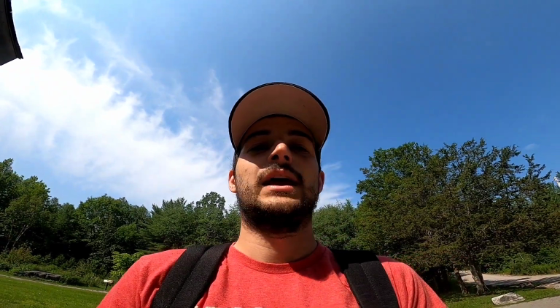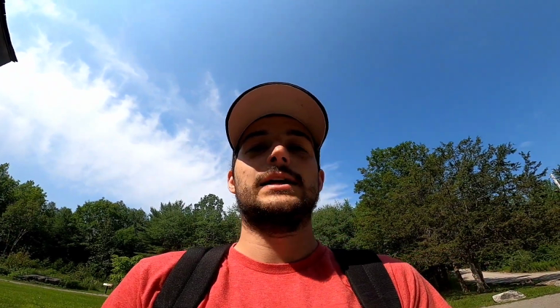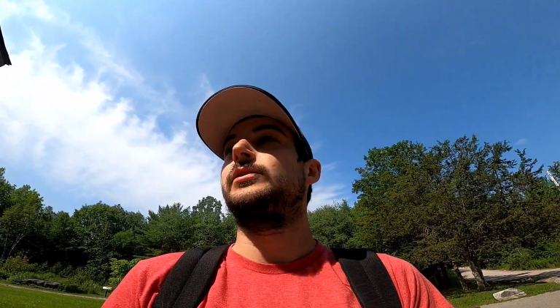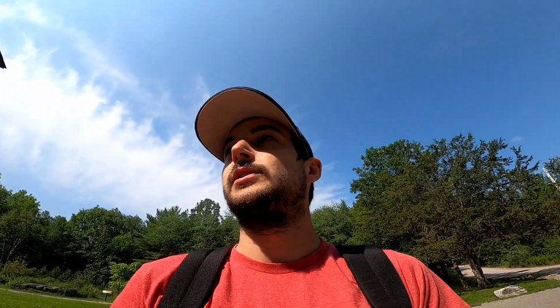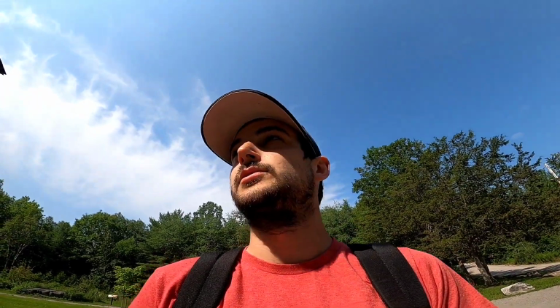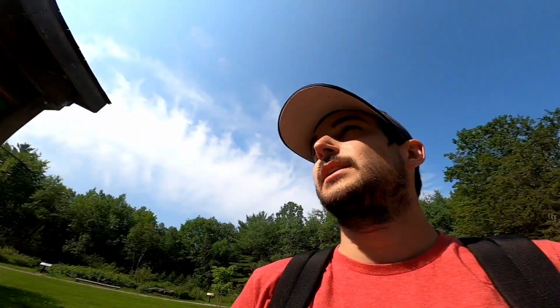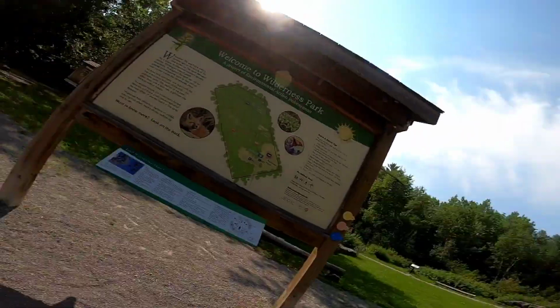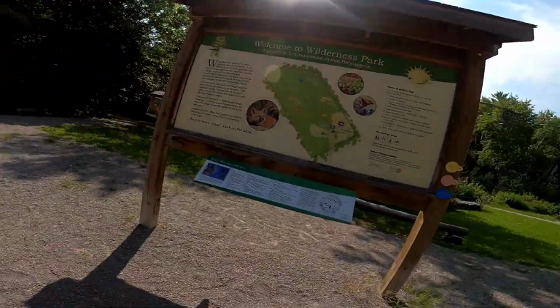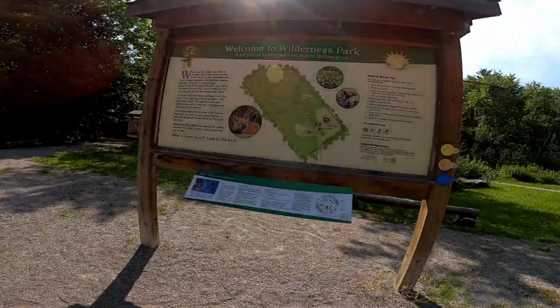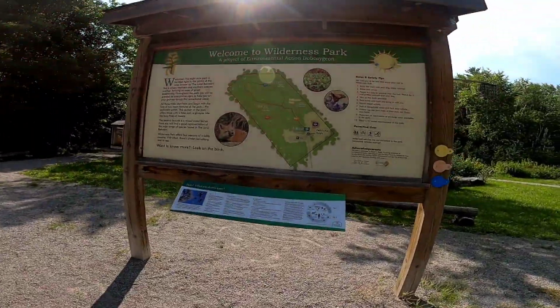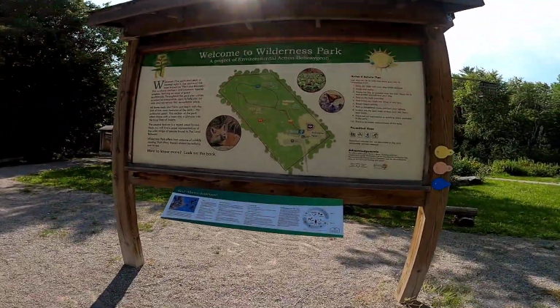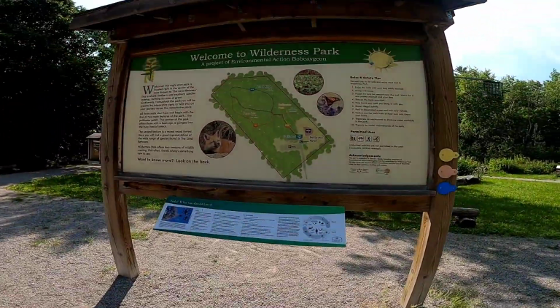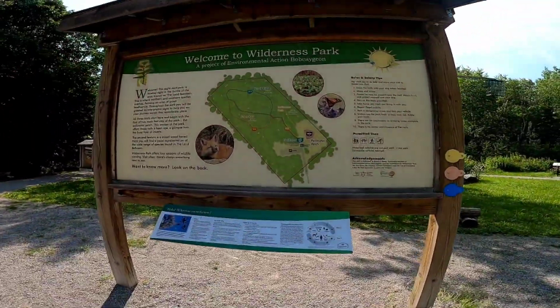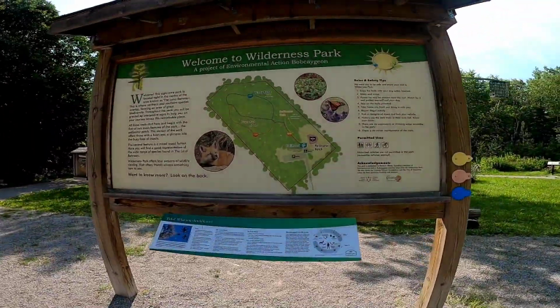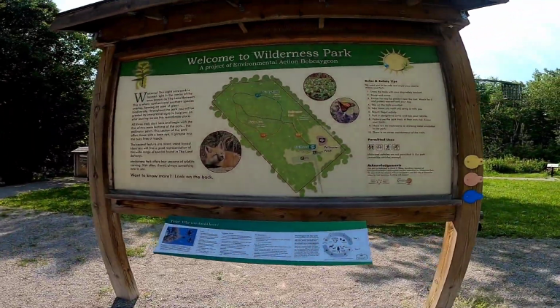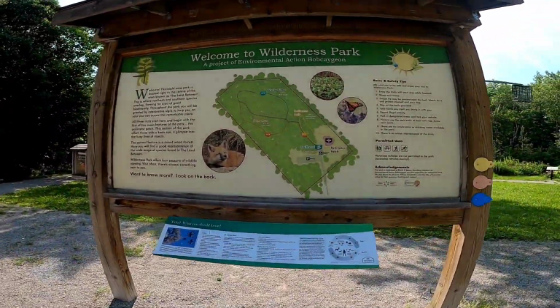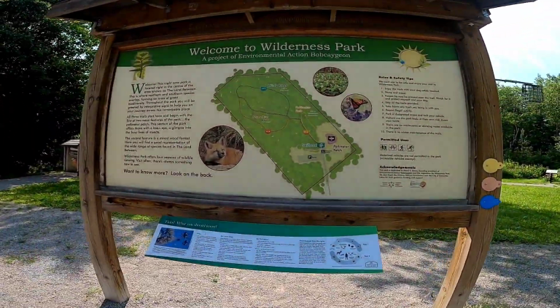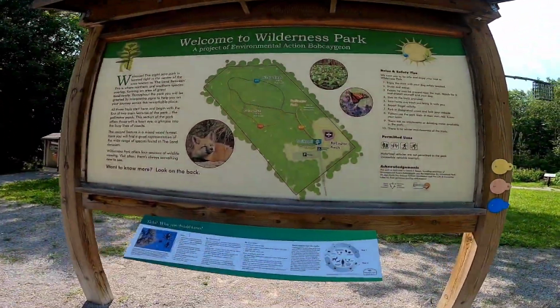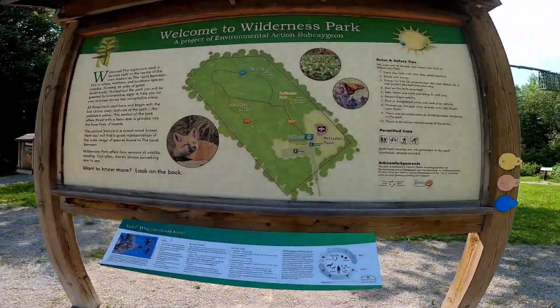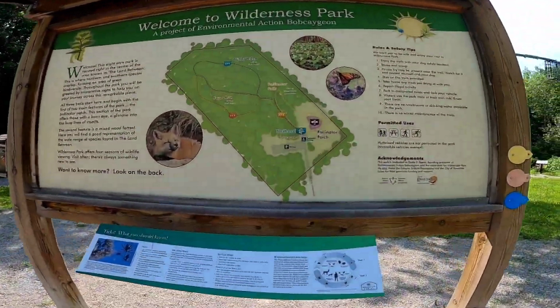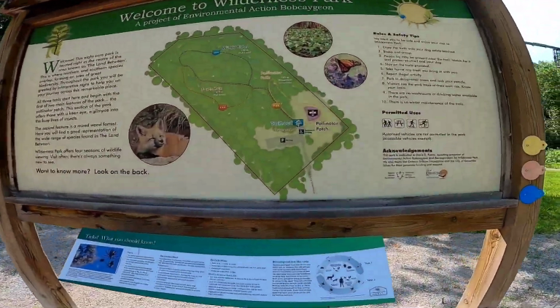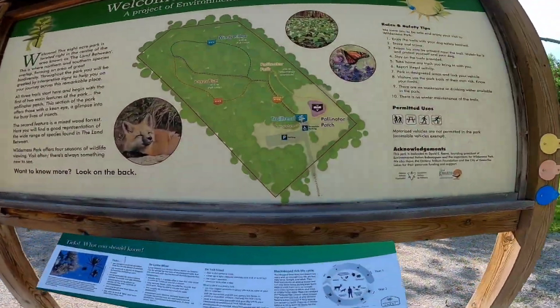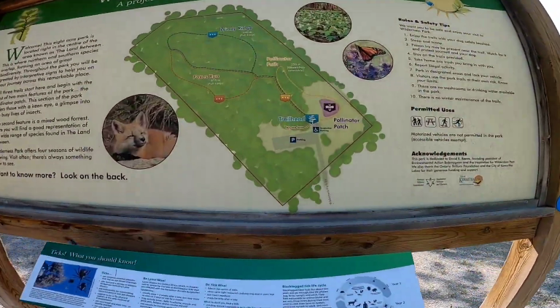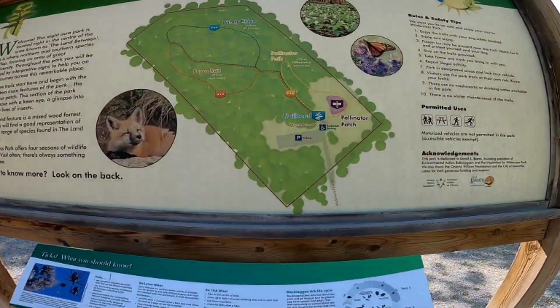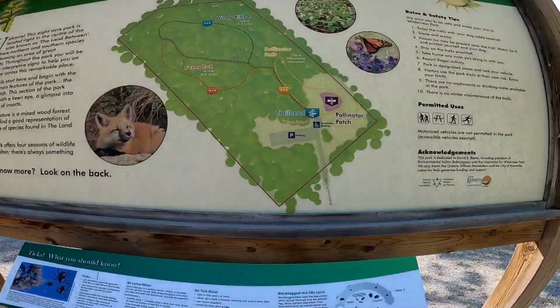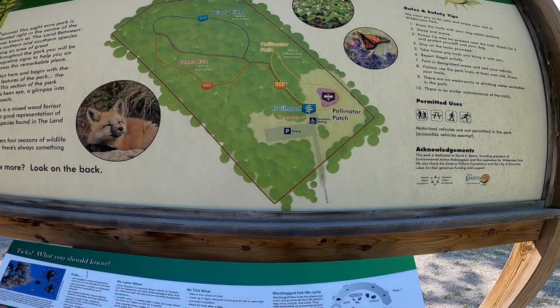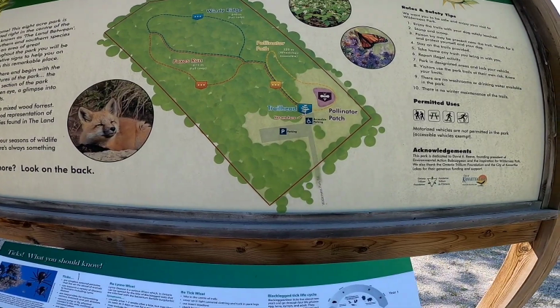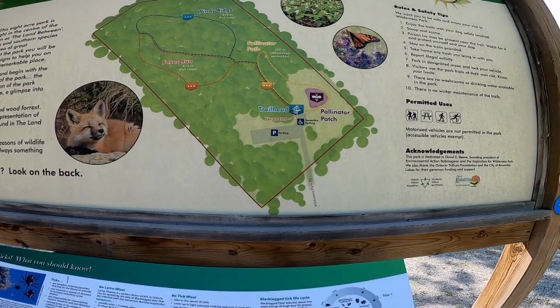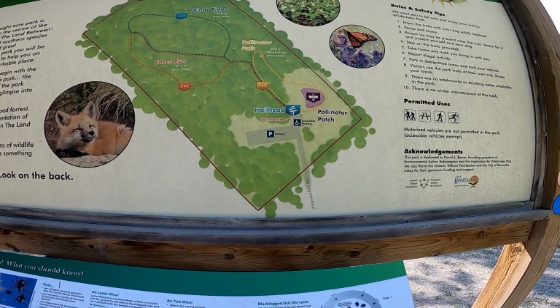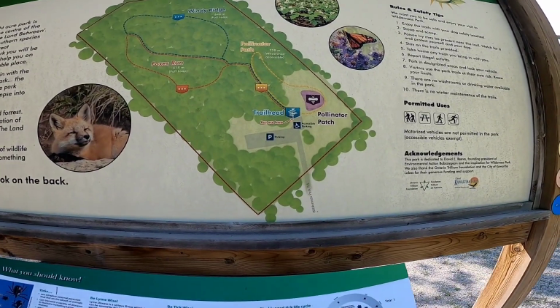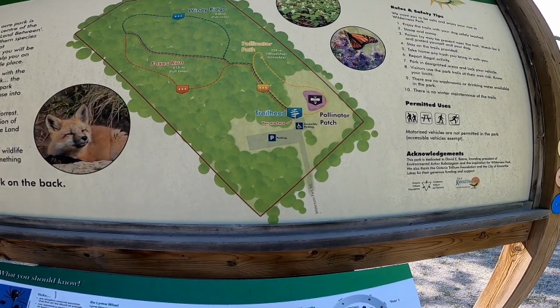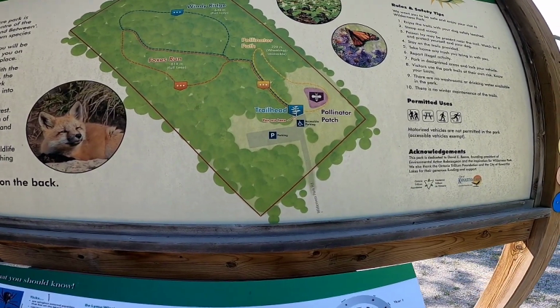Hey guys, Nolan here. So today we're at the Bobcajun Wilderness Park in Bobcajun, believe it or not.